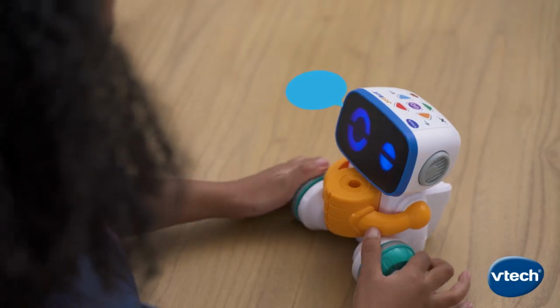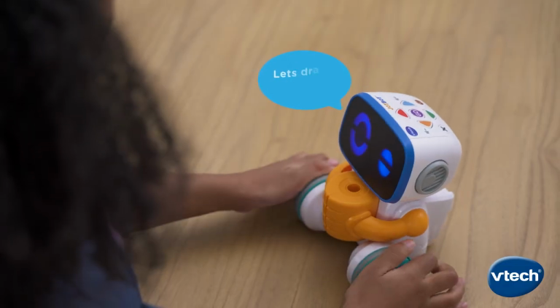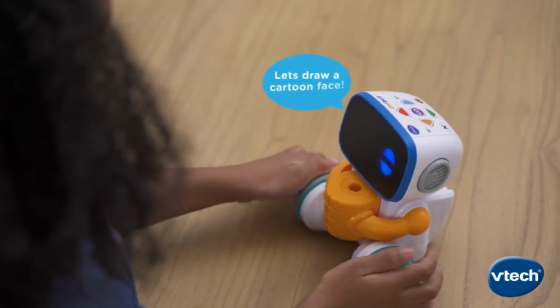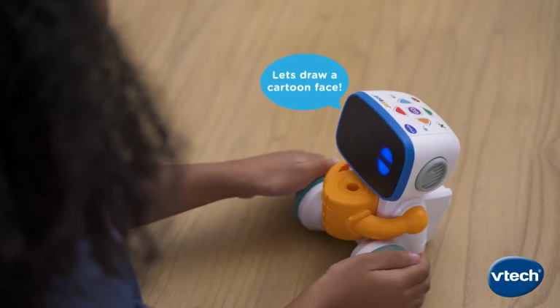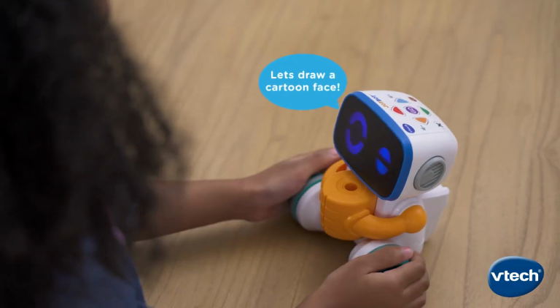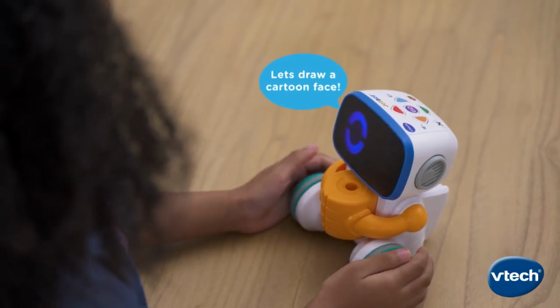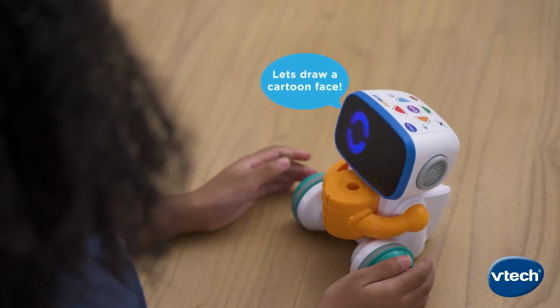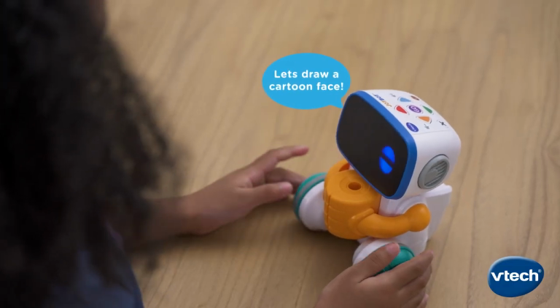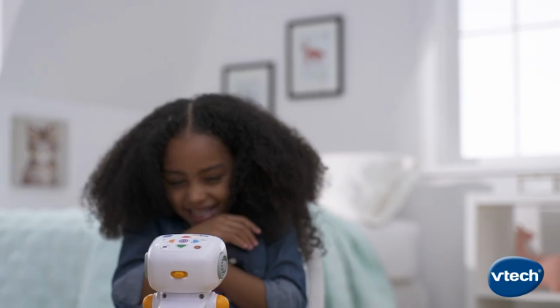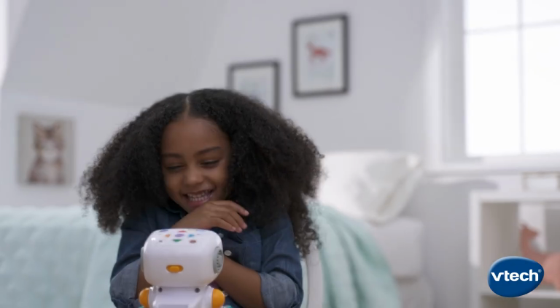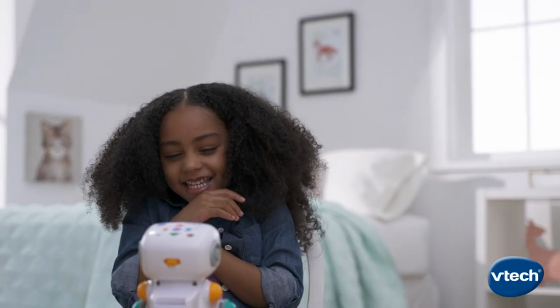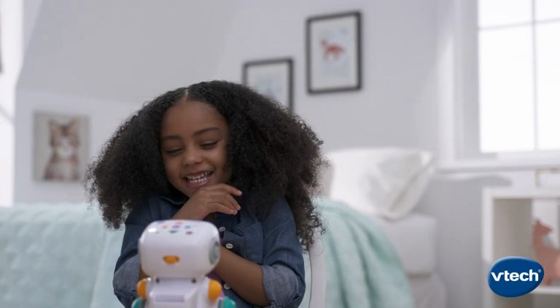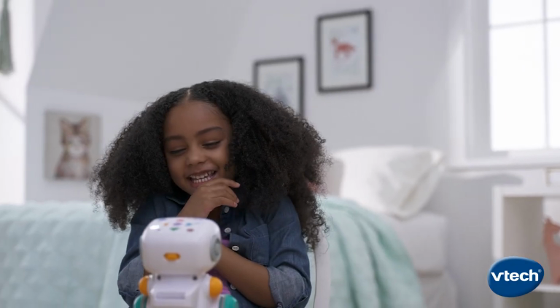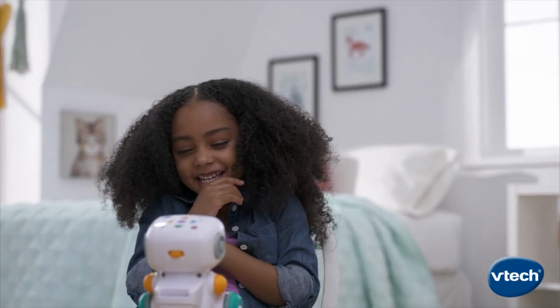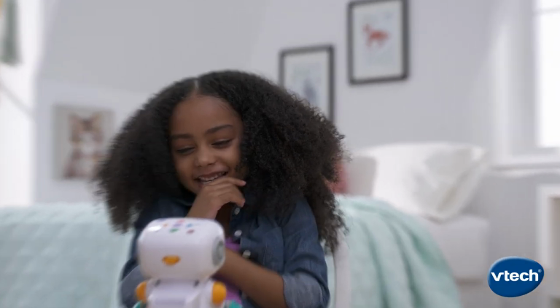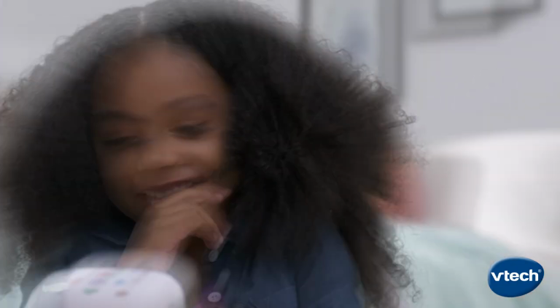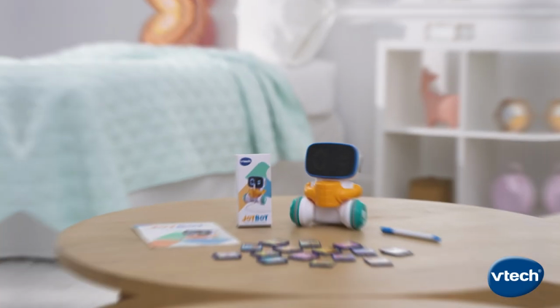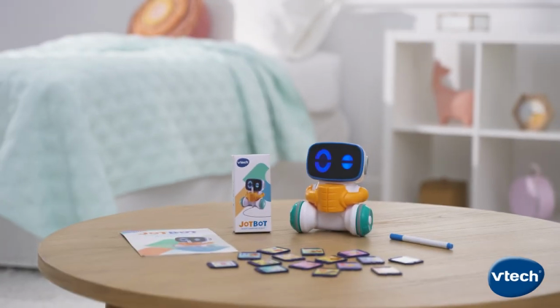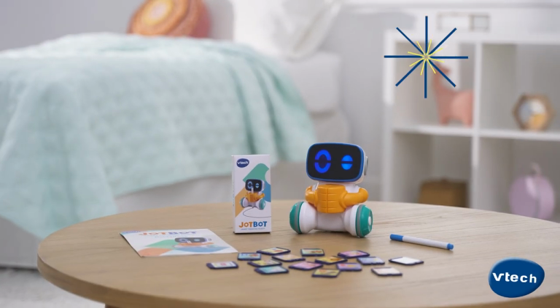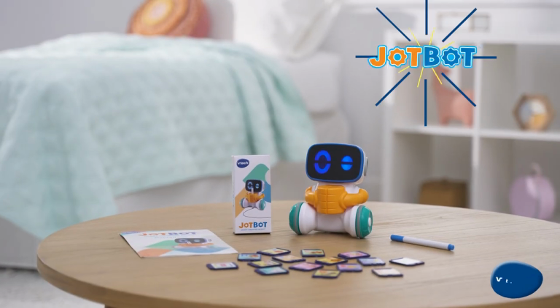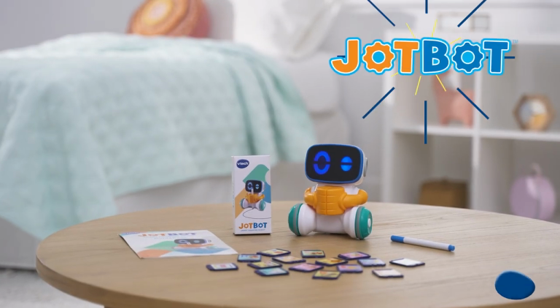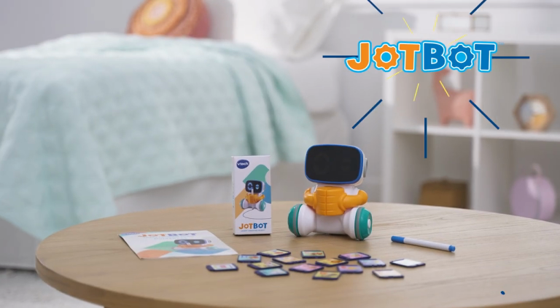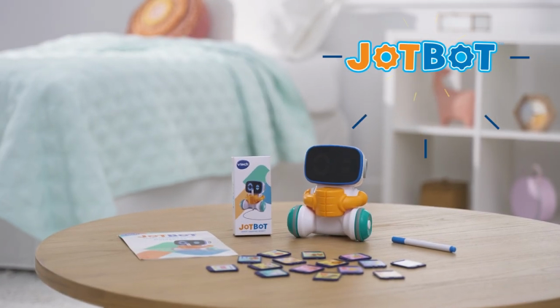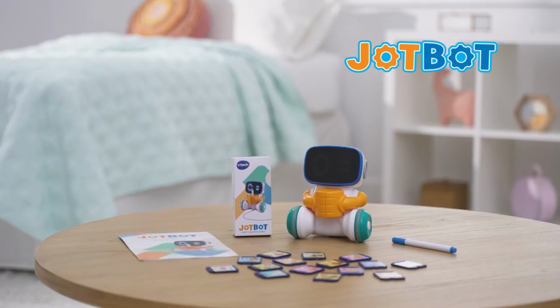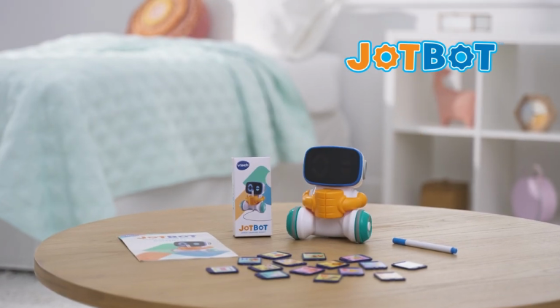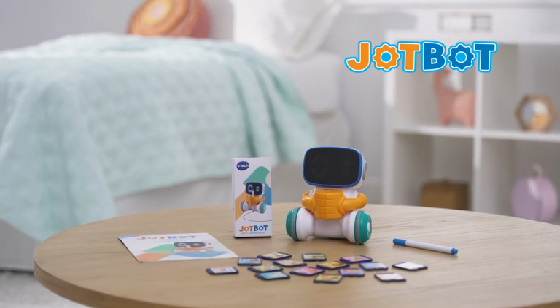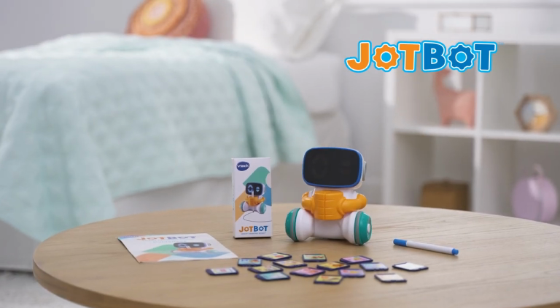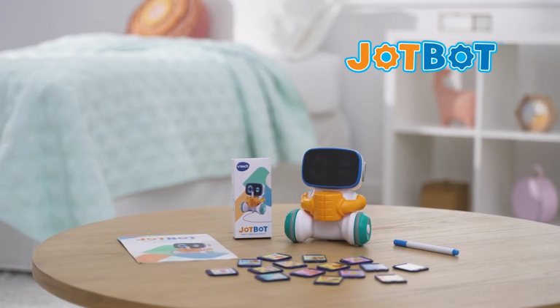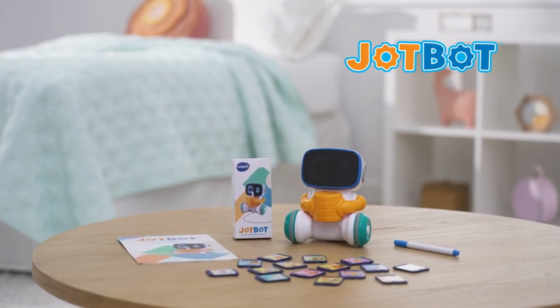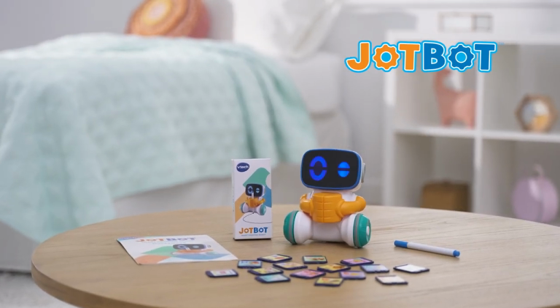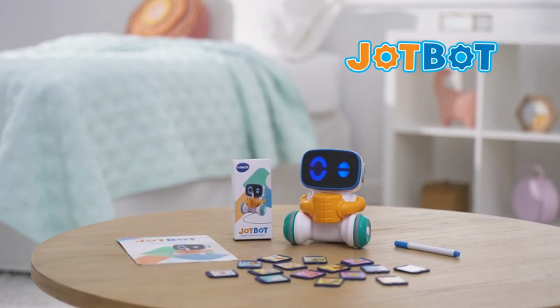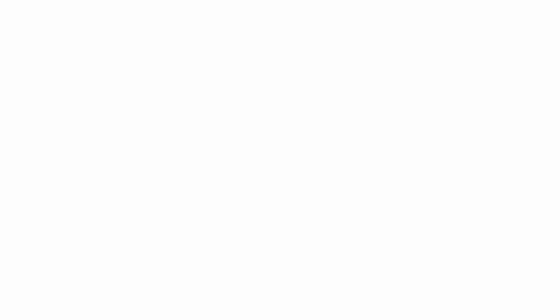Let's draw a cartoon face. Discover and draw with JotBot from VTech.